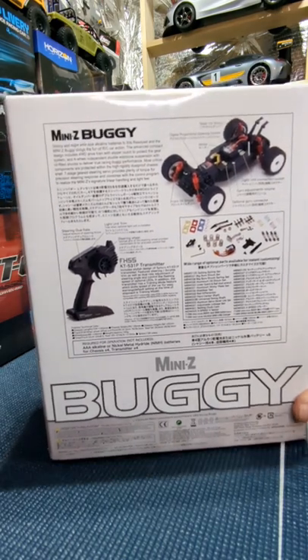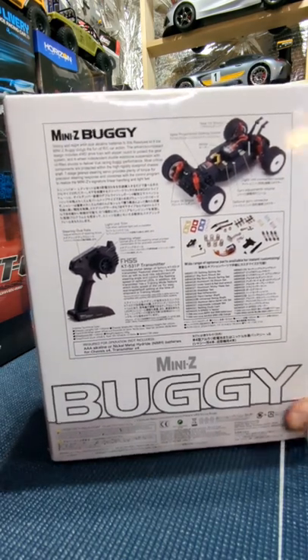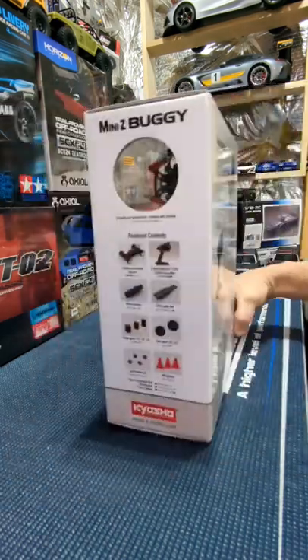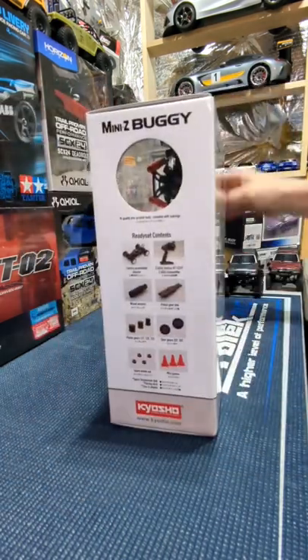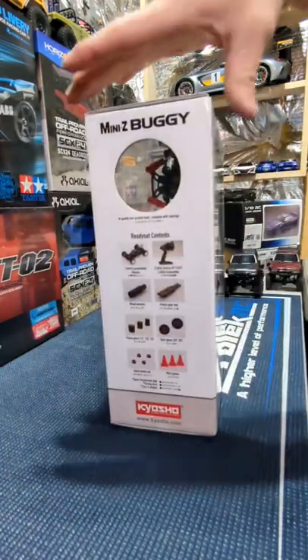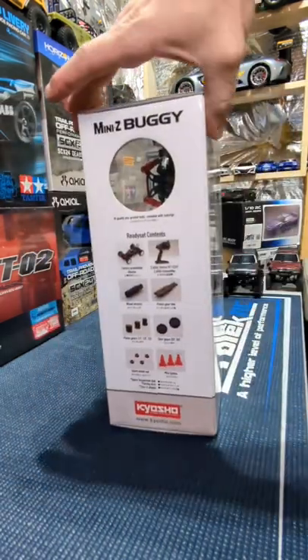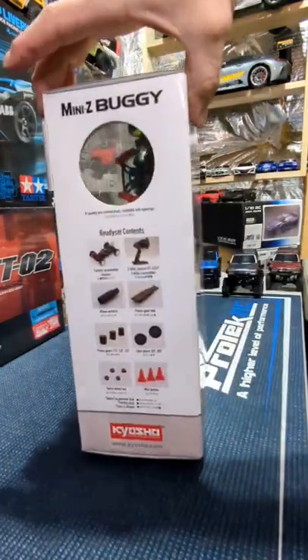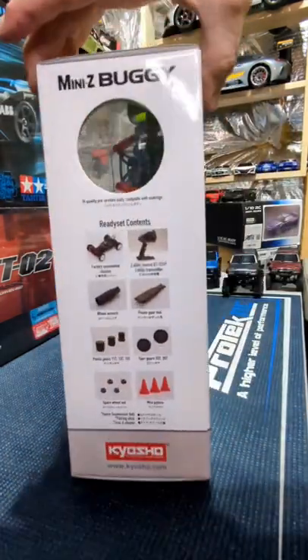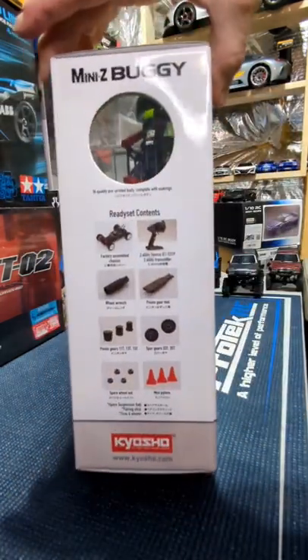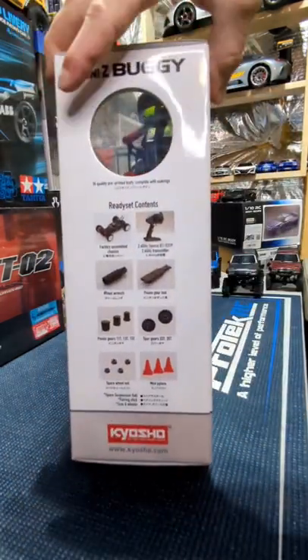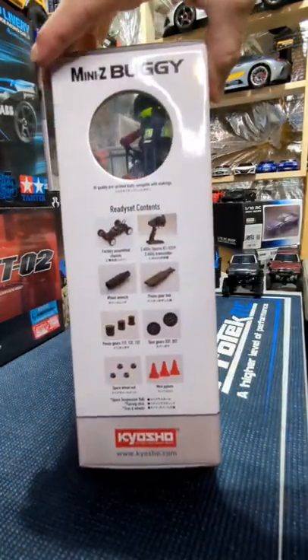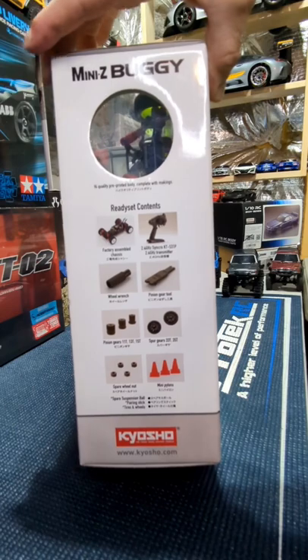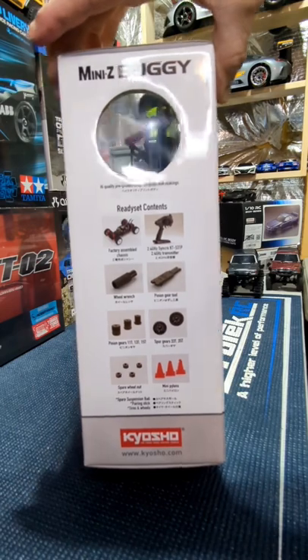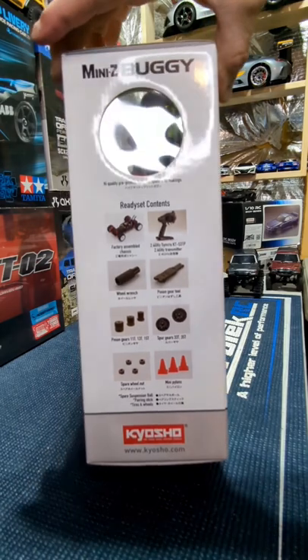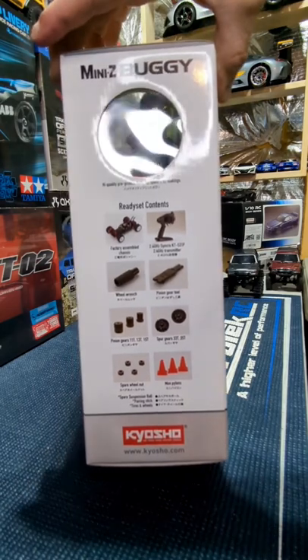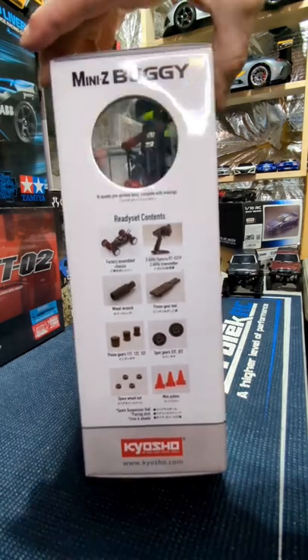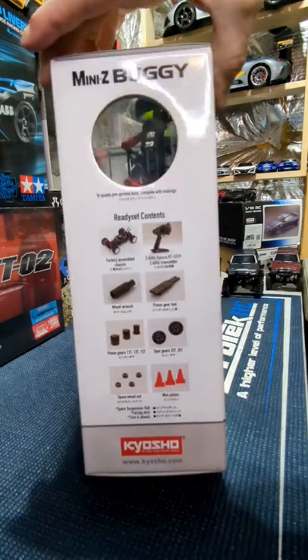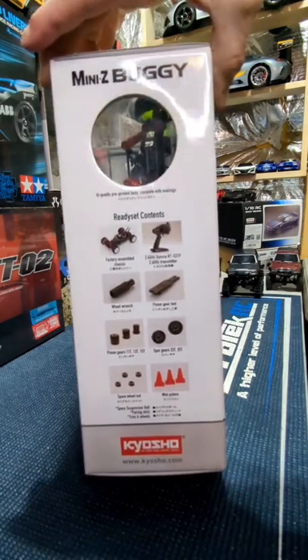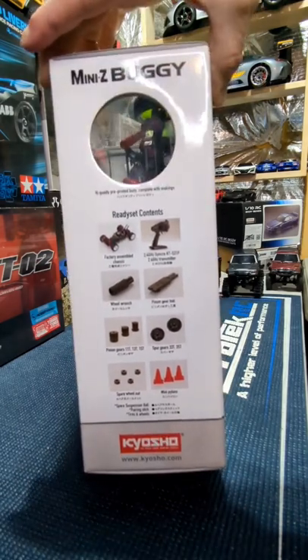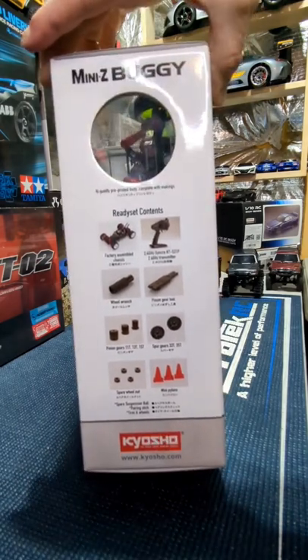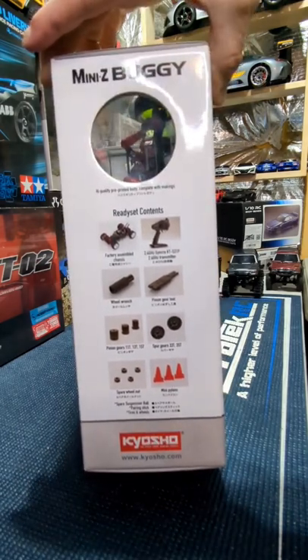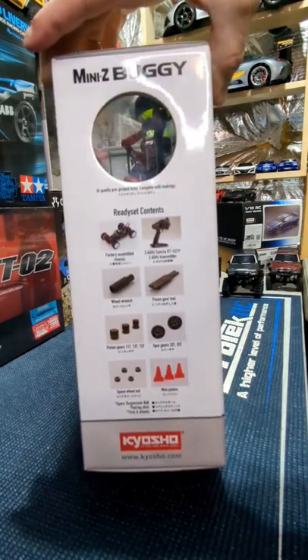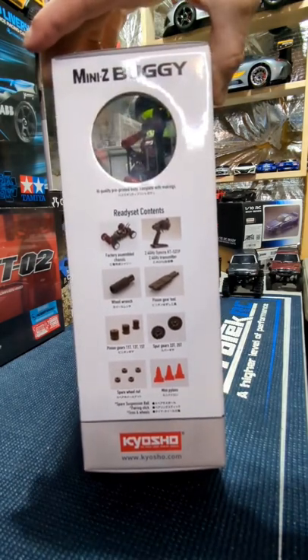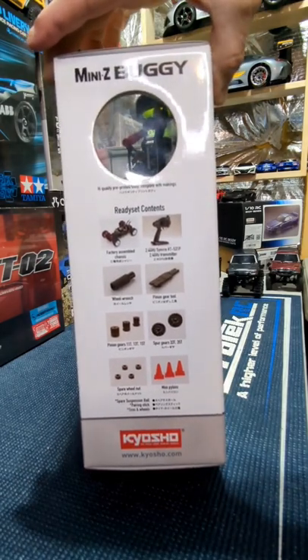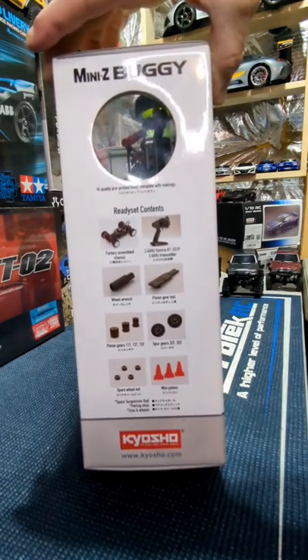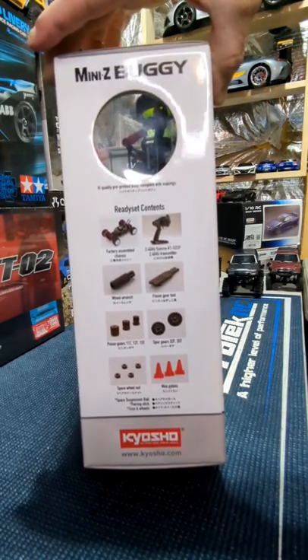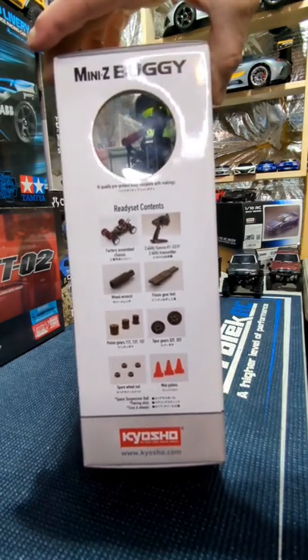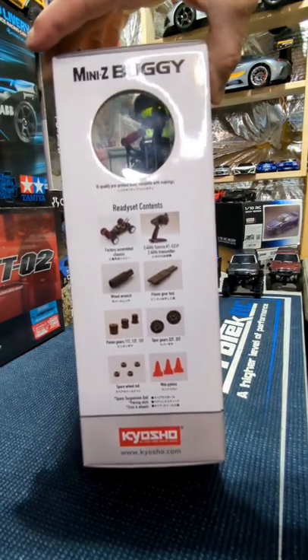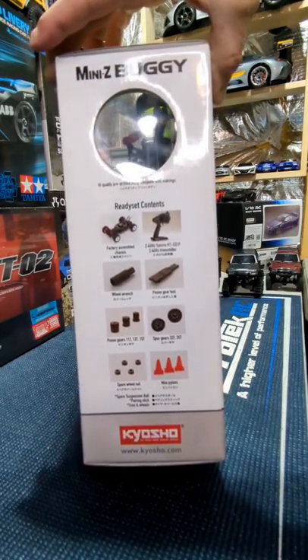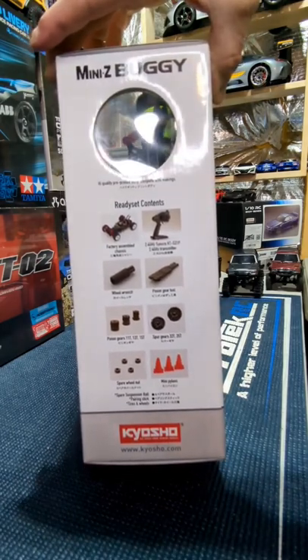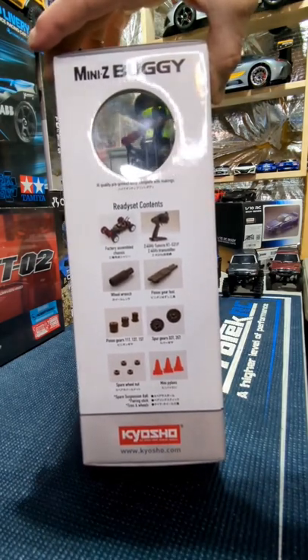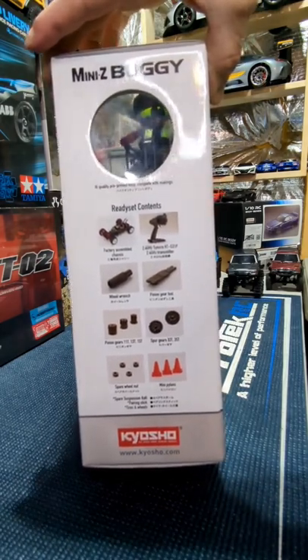8 AAA batteries, all you need, 4-wheel drive. There's a race to the contents: the chassis, the KT 531P remote, wheel wrench, pinning gear tool, 3 extra pinning gears, 2 extra spur gears, square wheel nut, and some mini pylons.